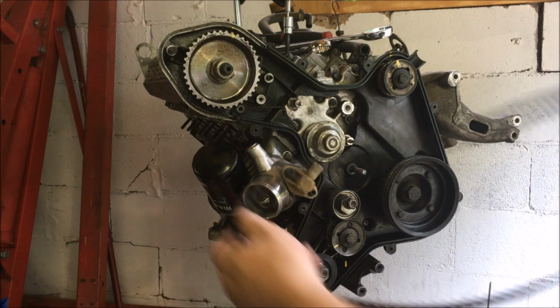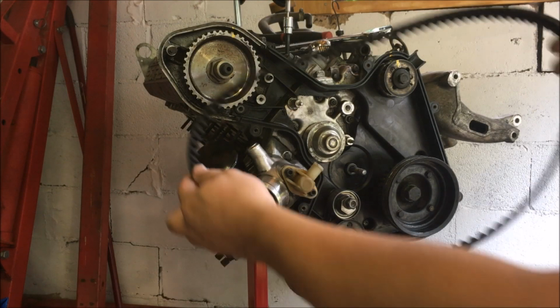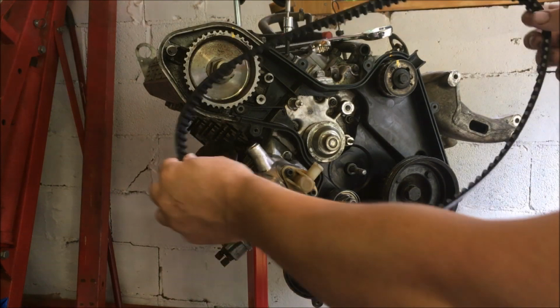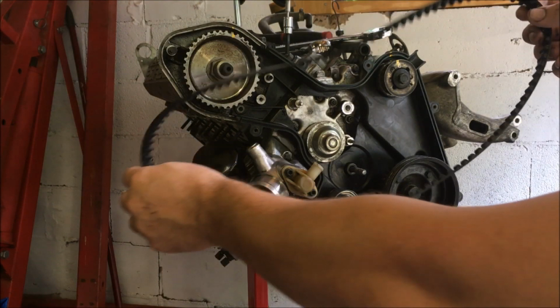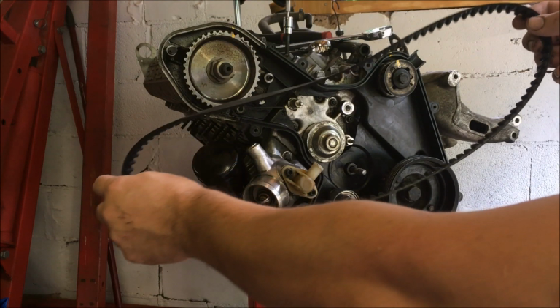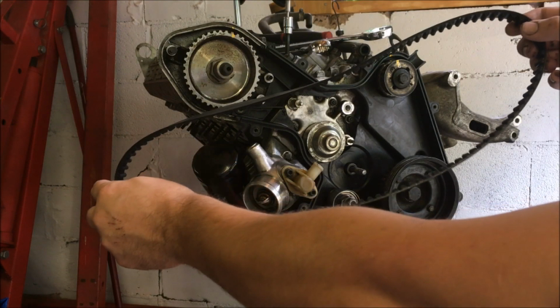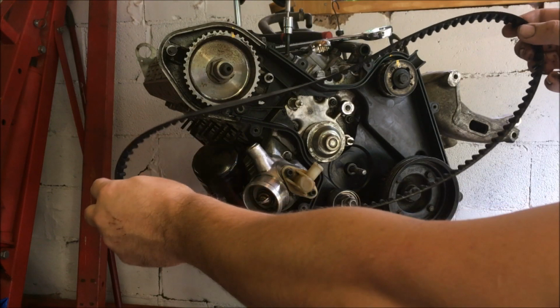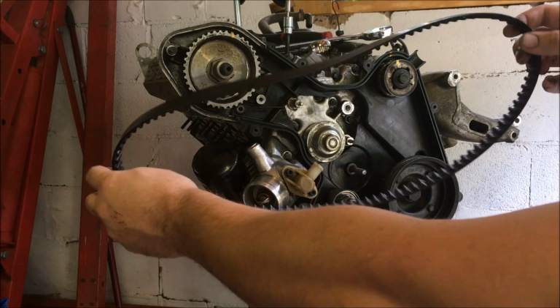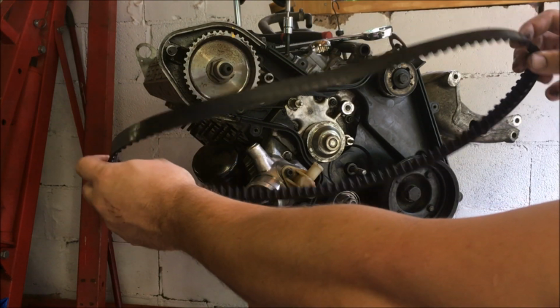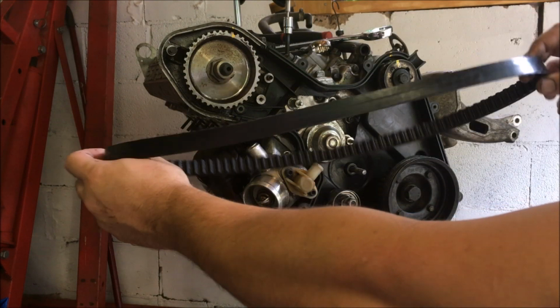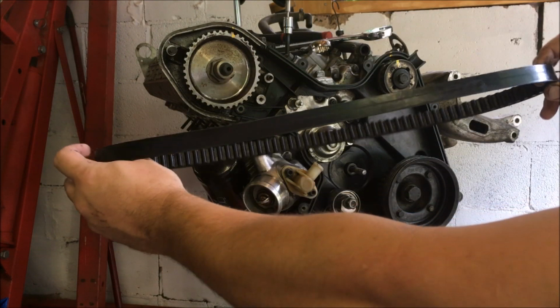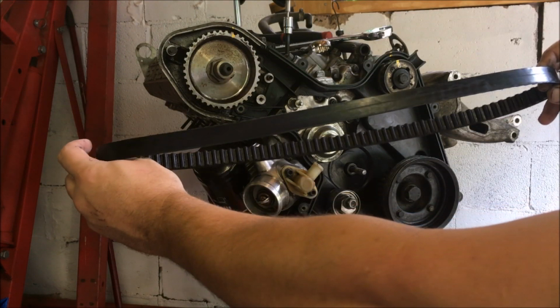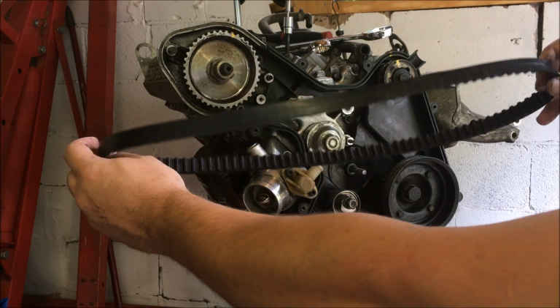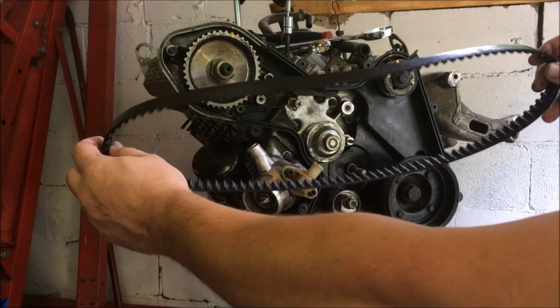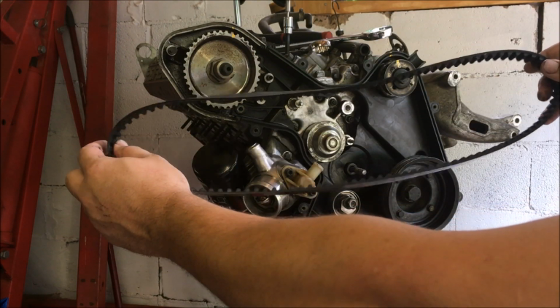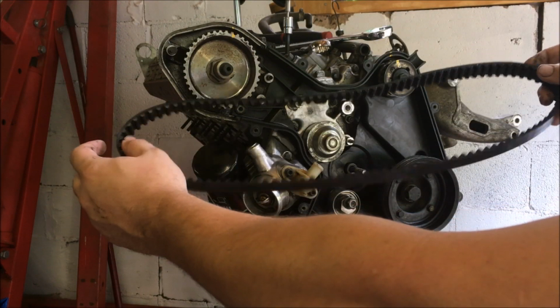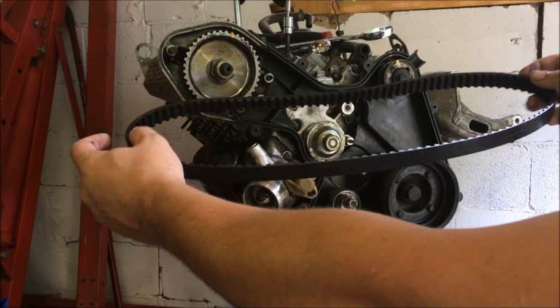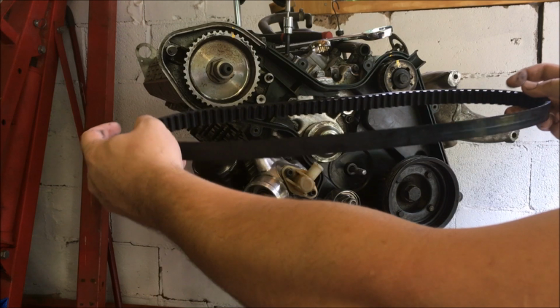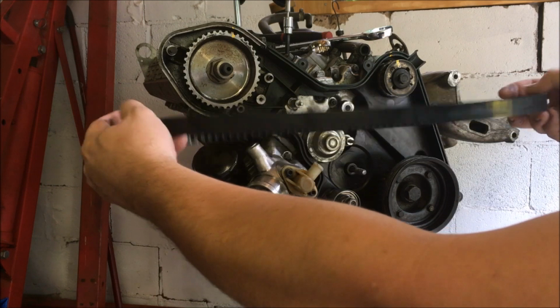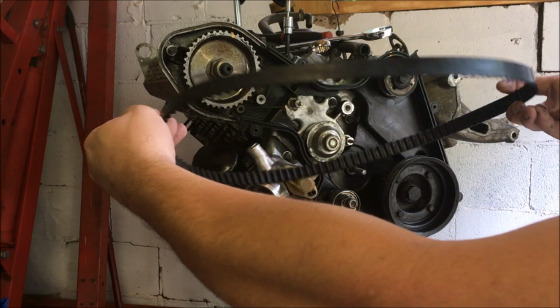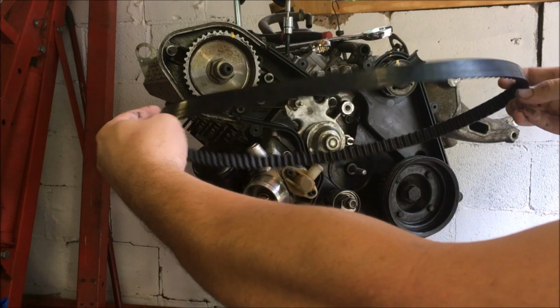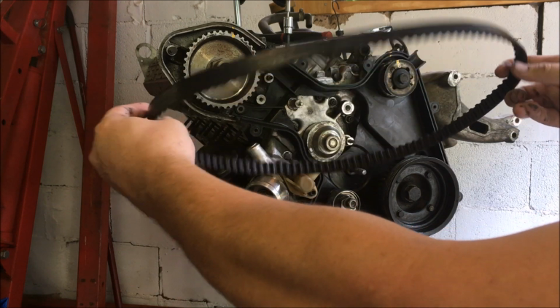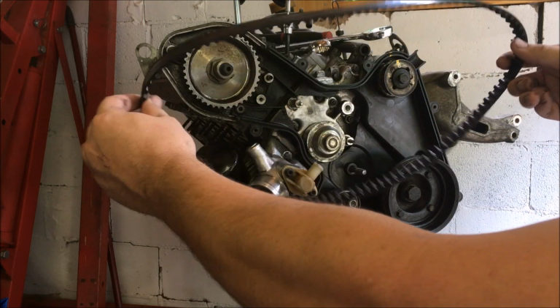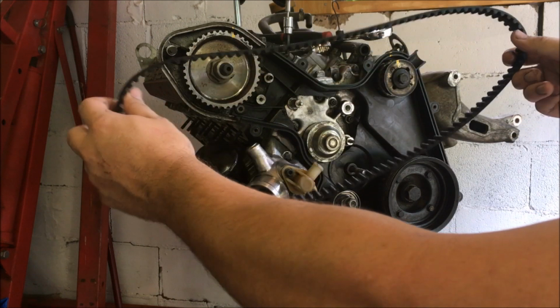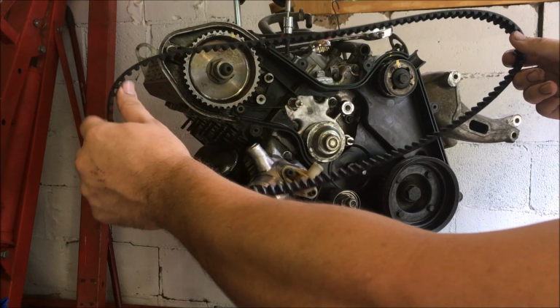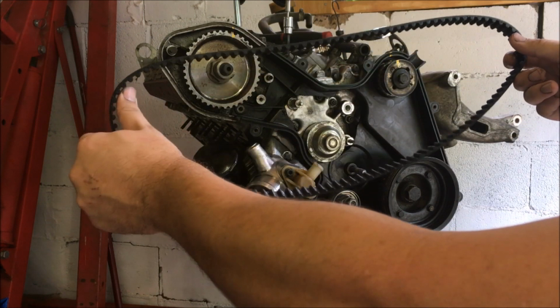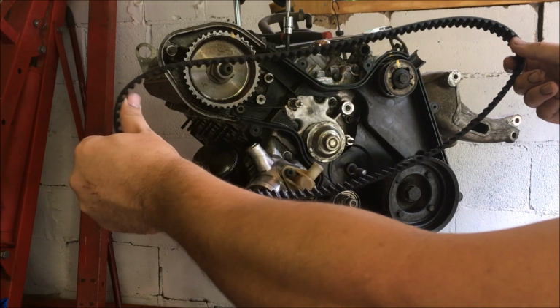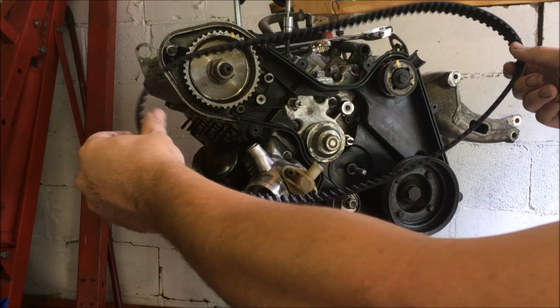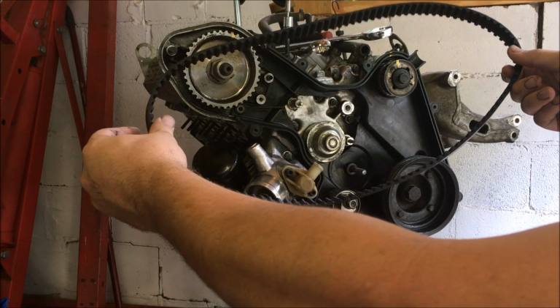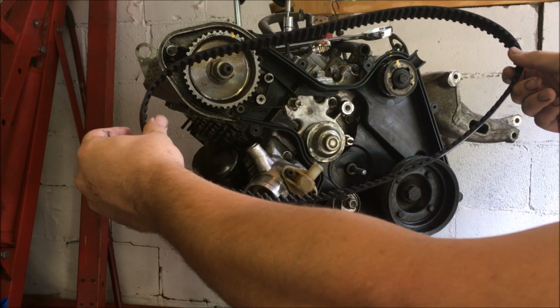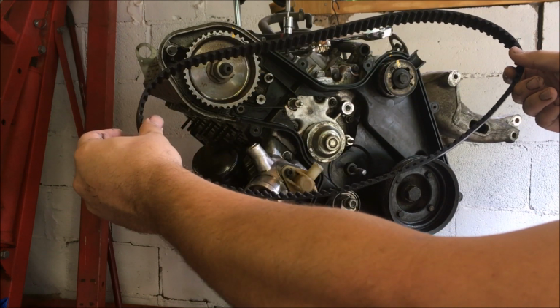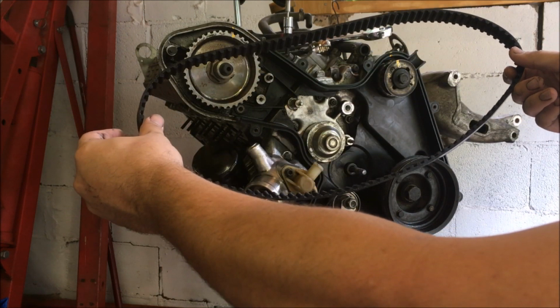Hey guys, today I'm going to be showing you how to install a timing belt on your 944 or 924S.